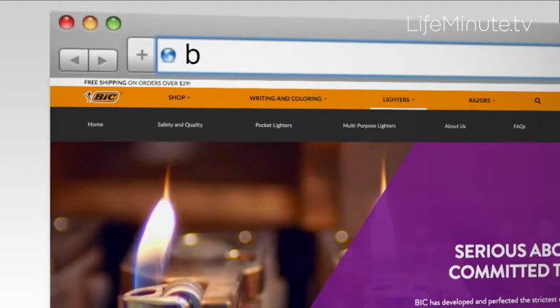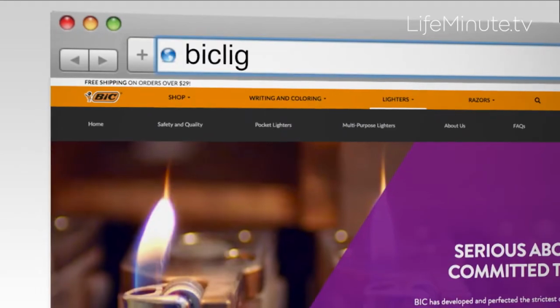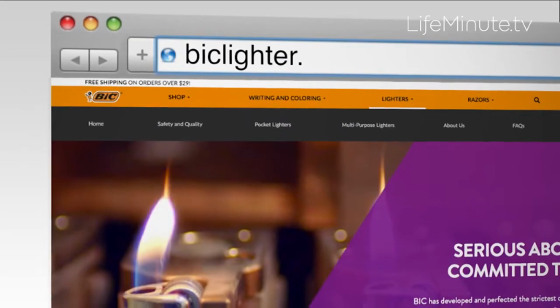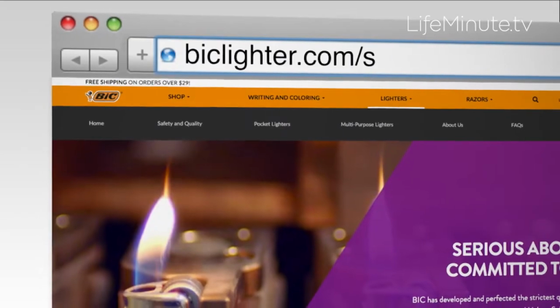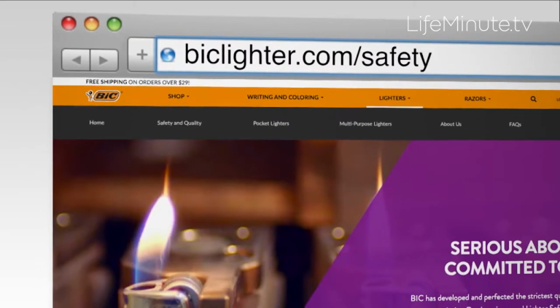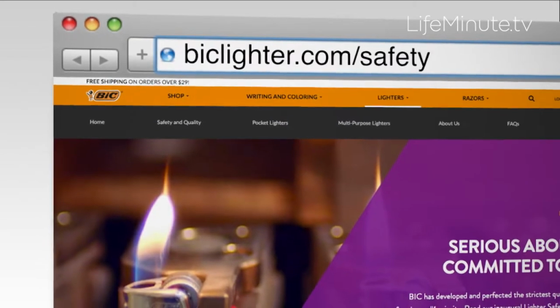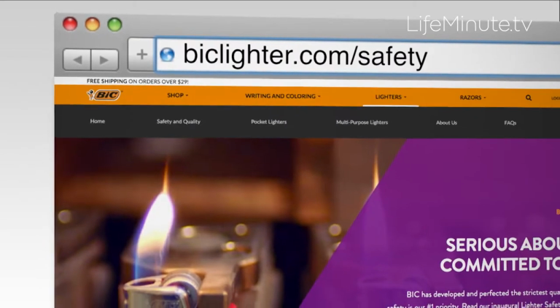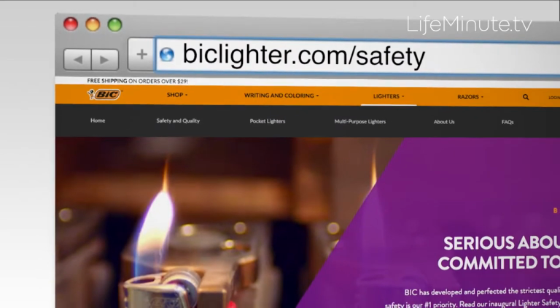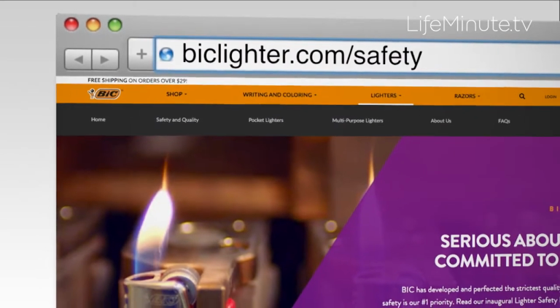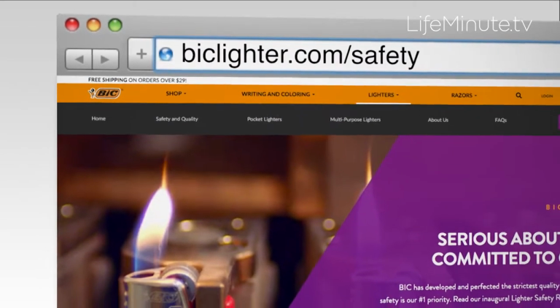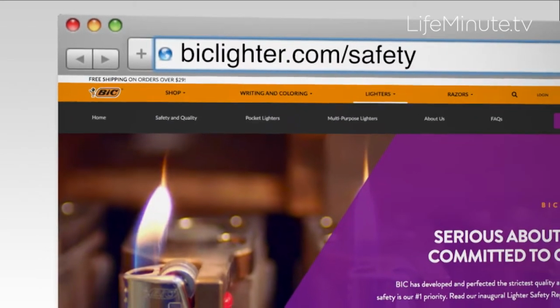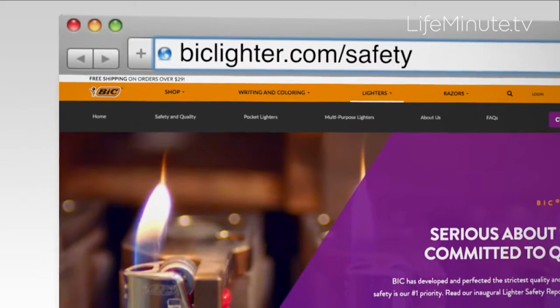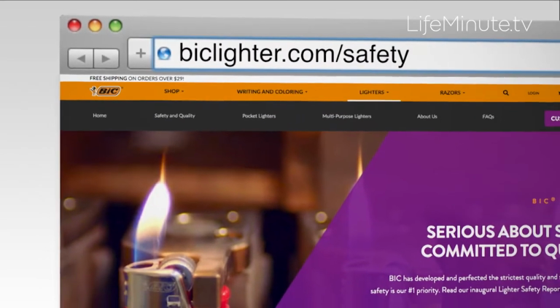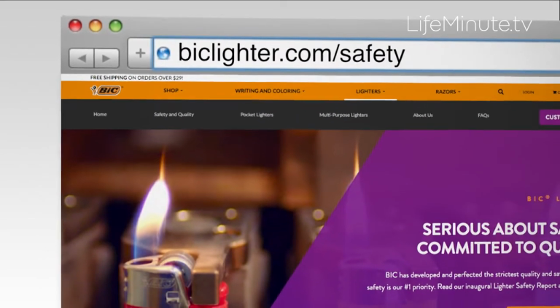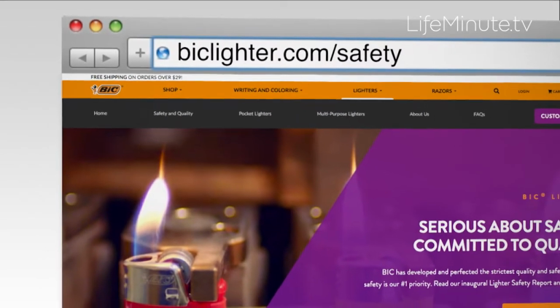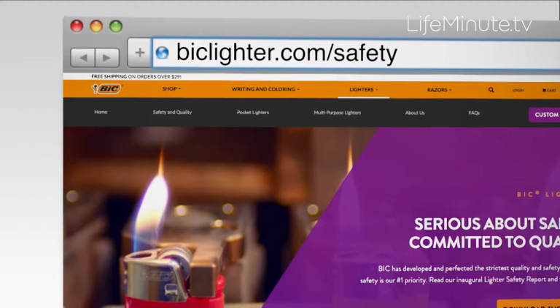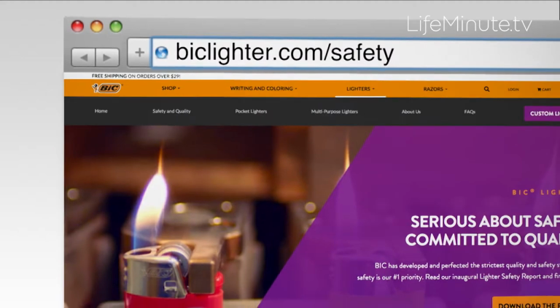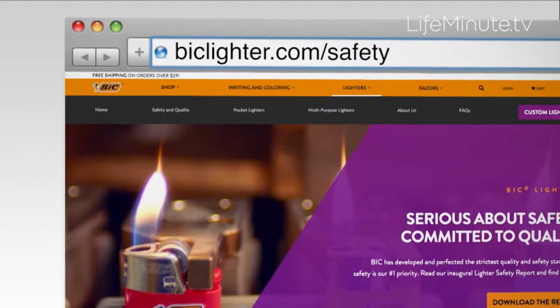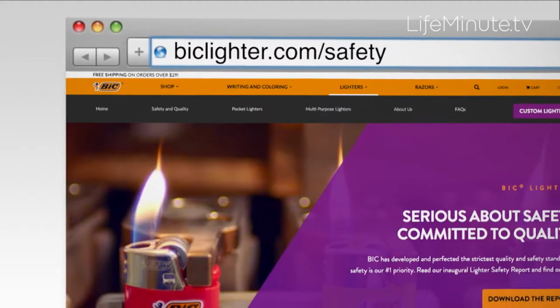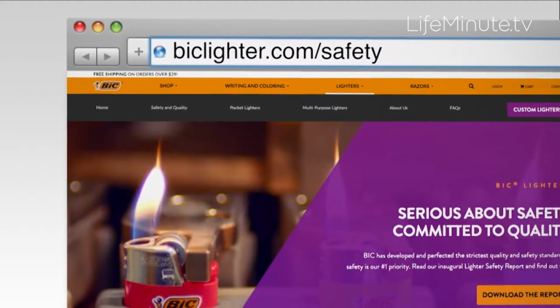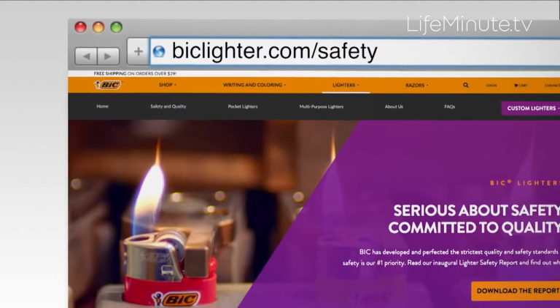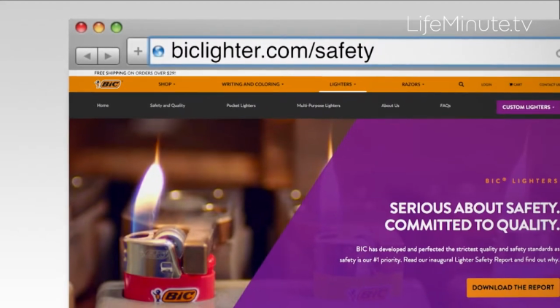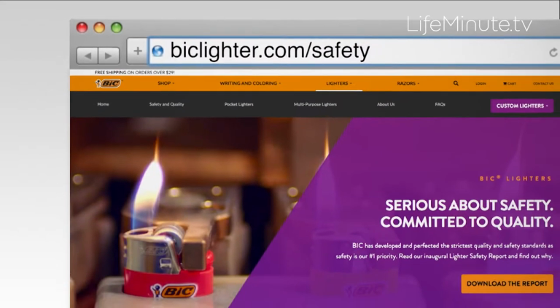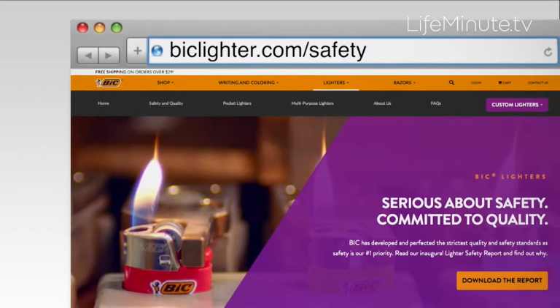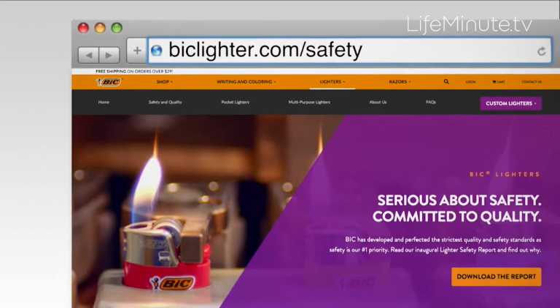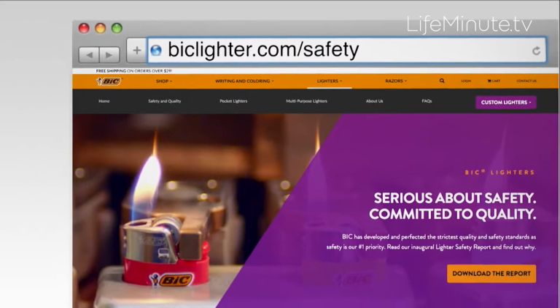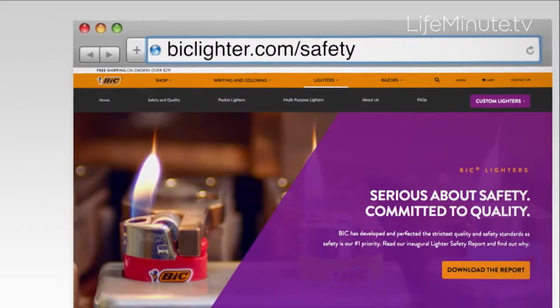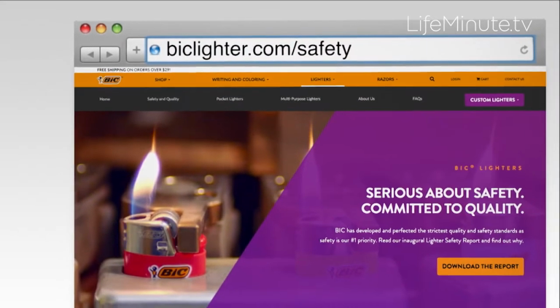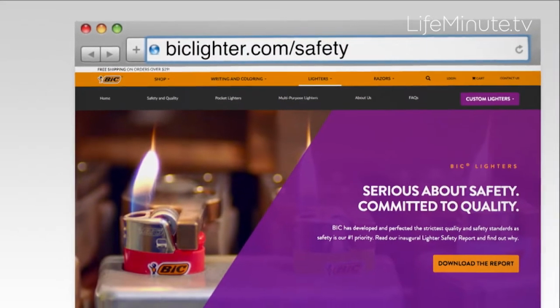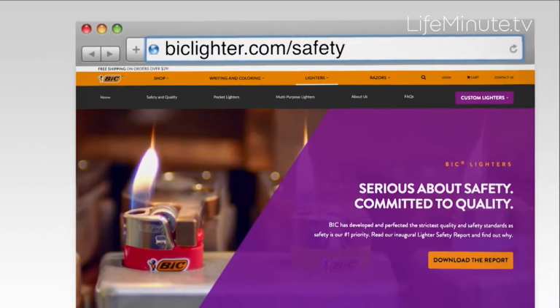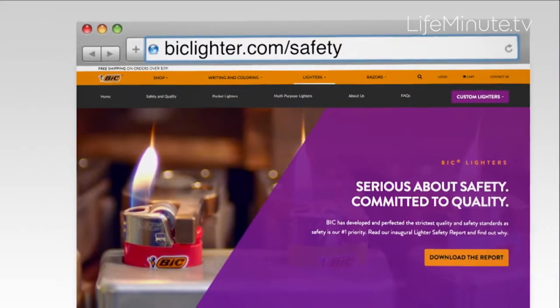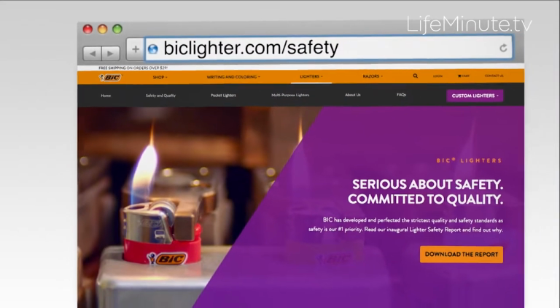For more info, go to biclighter.com/safety. You'll find tips there and the full BIC lighter safety report.